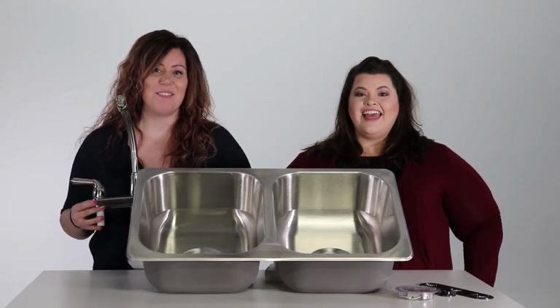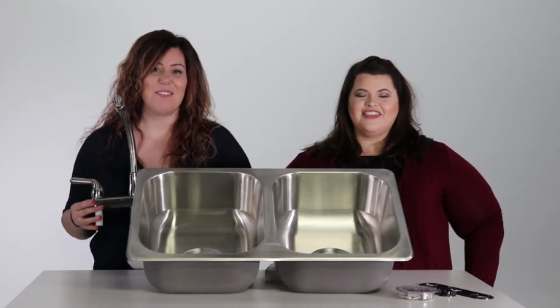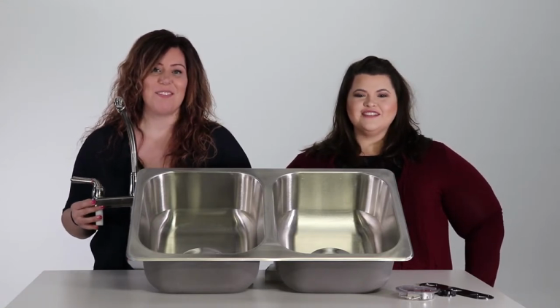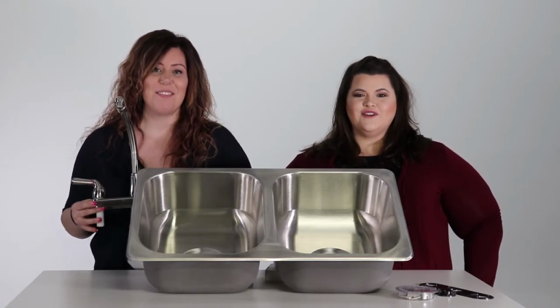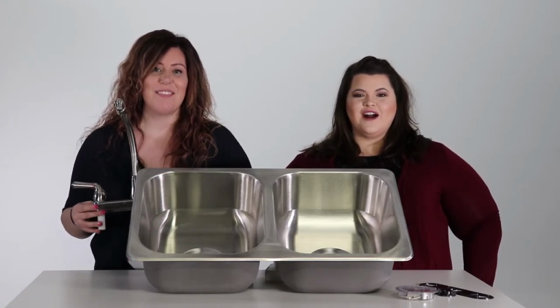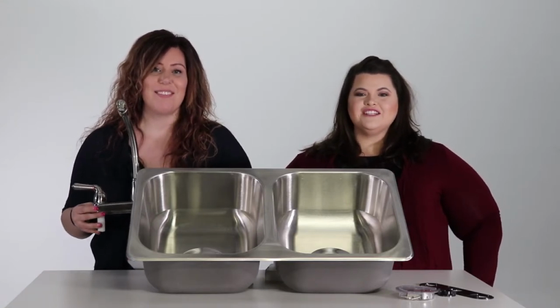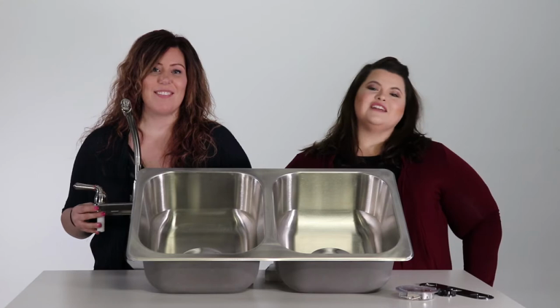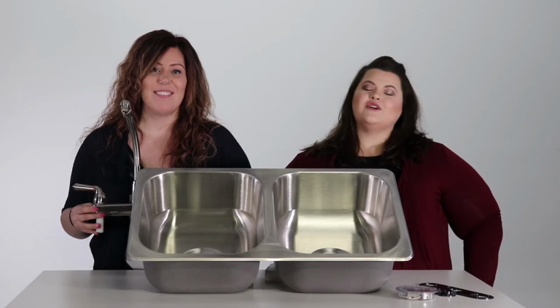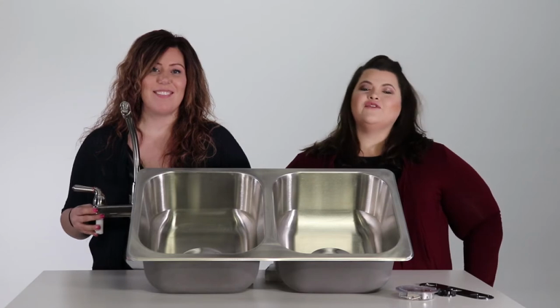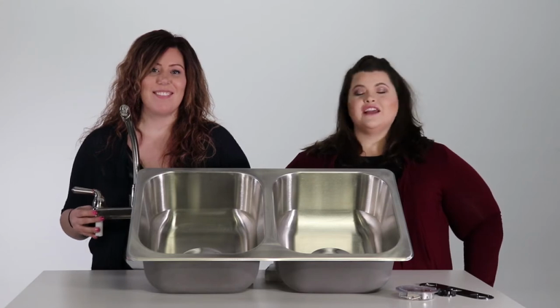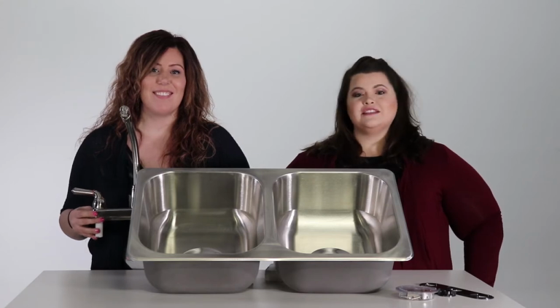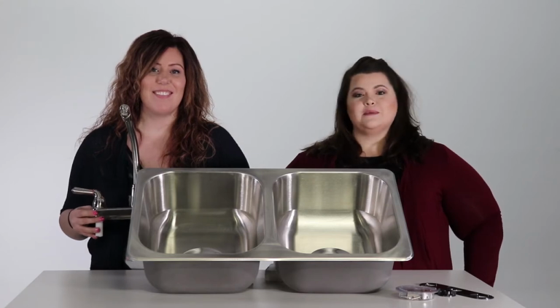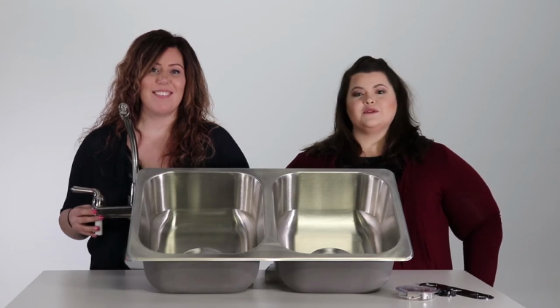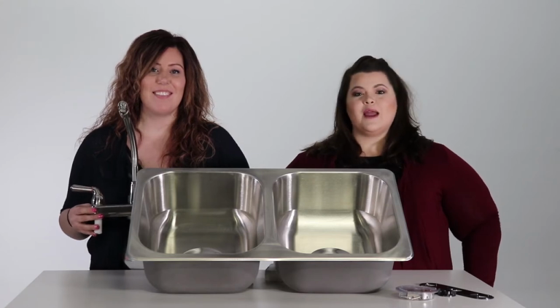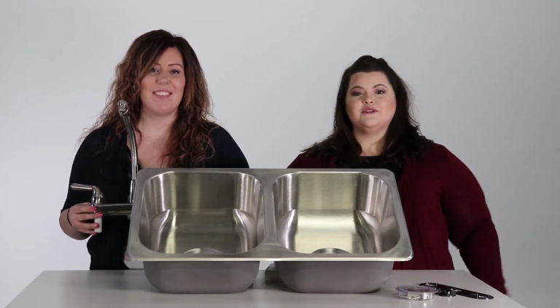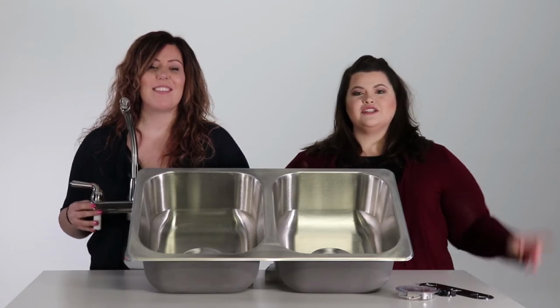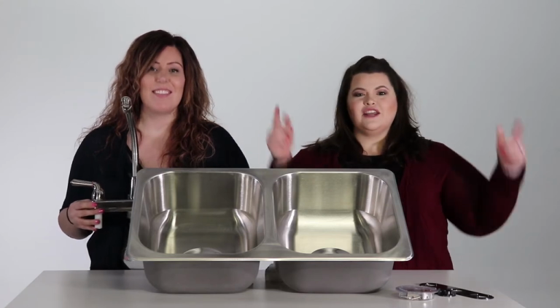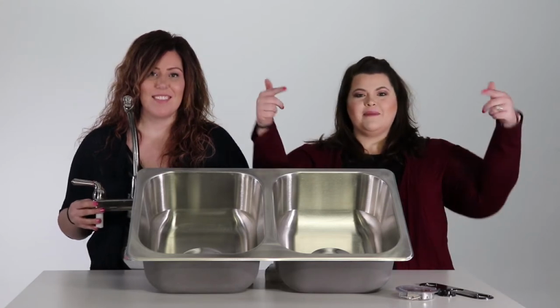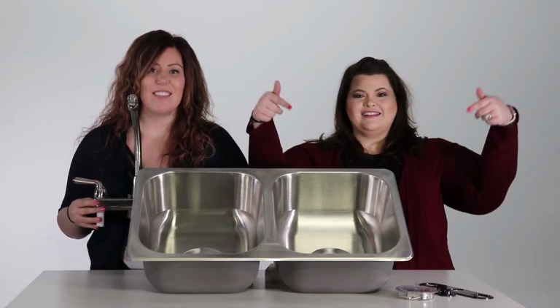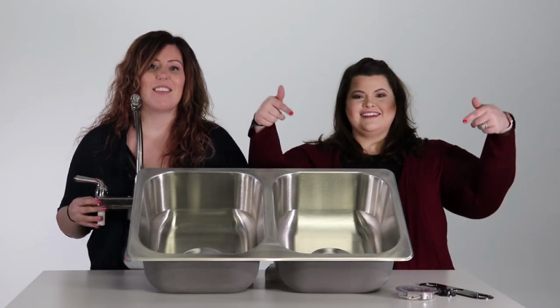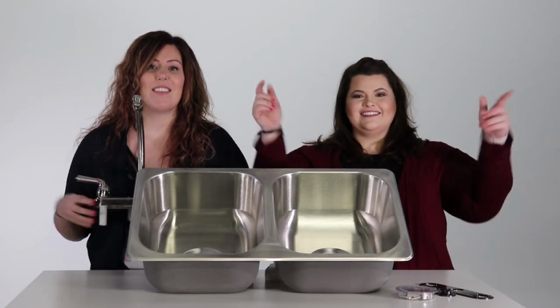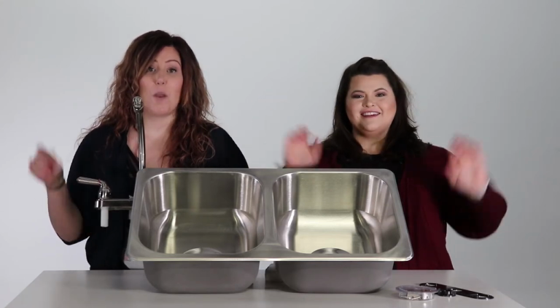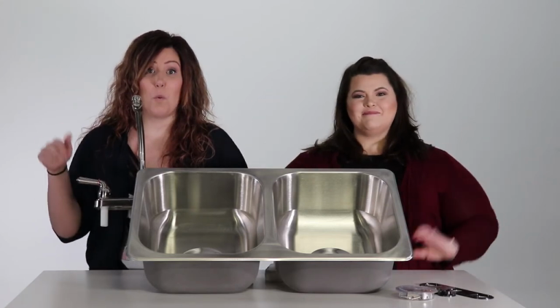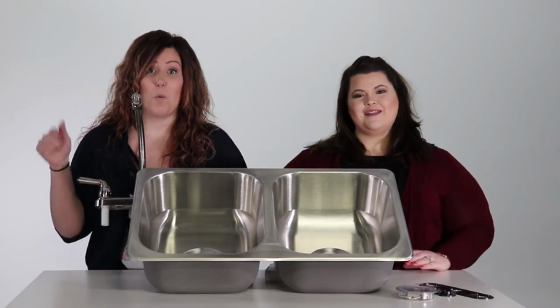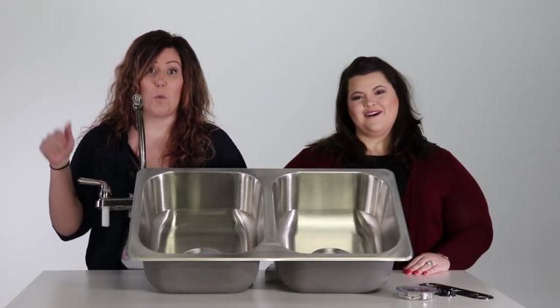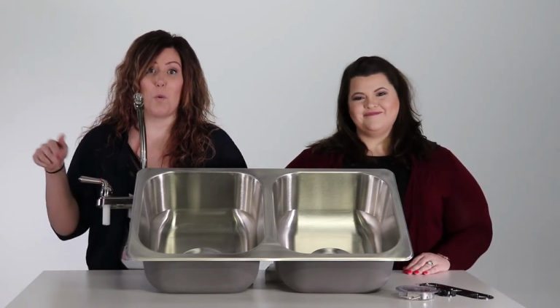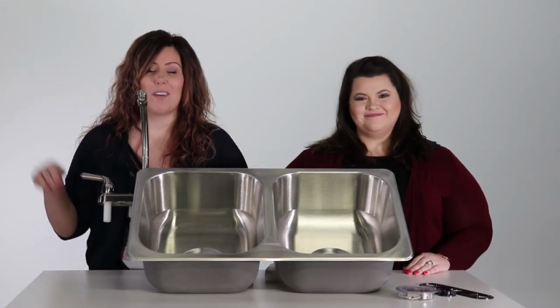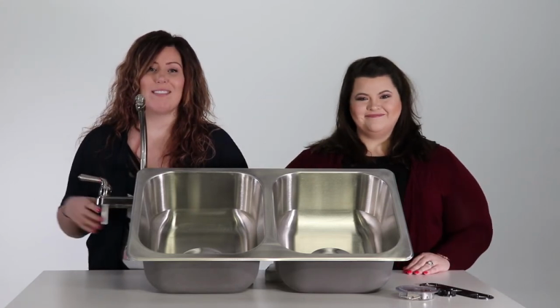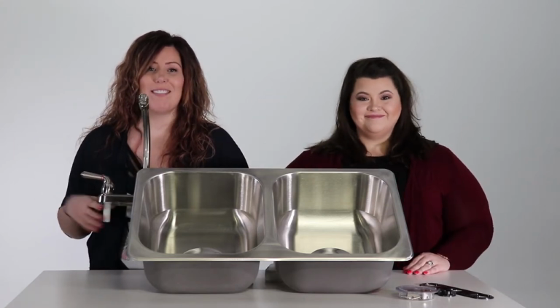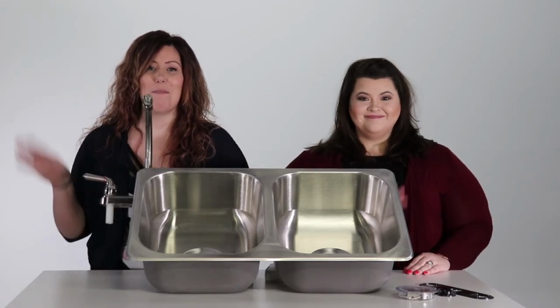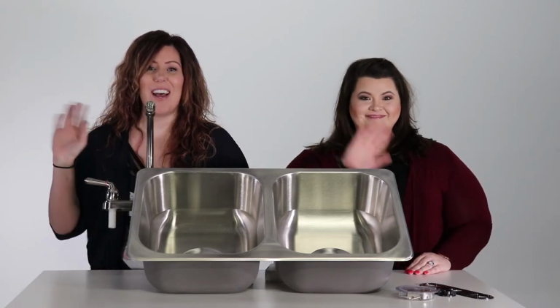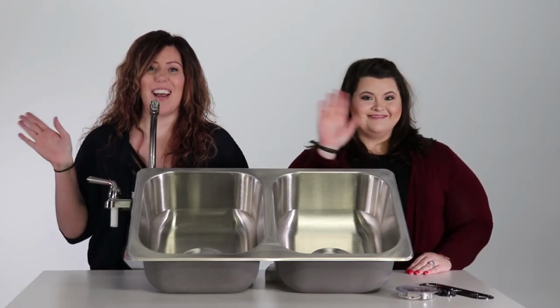Thanks for watching and don't forget to subscribe to our channel by clicking the link below. Bye!